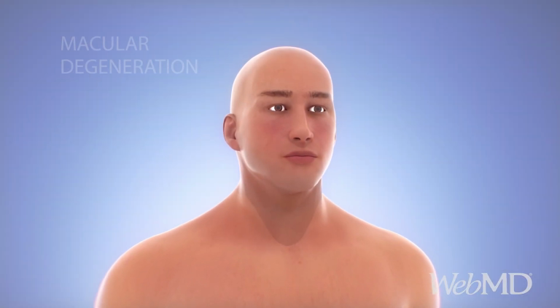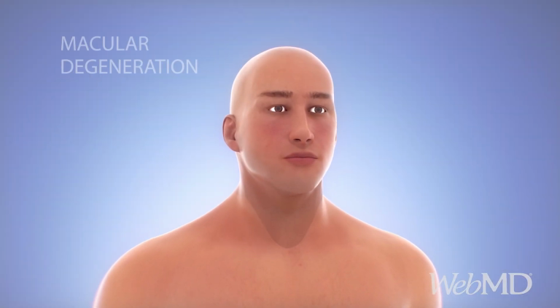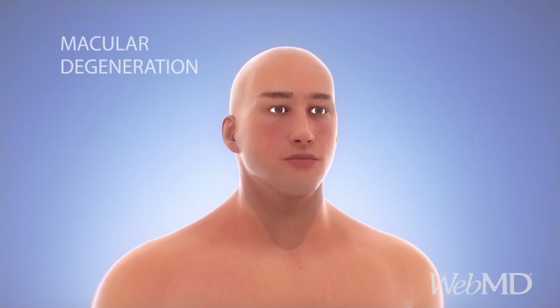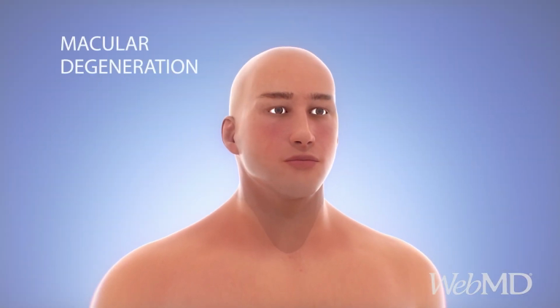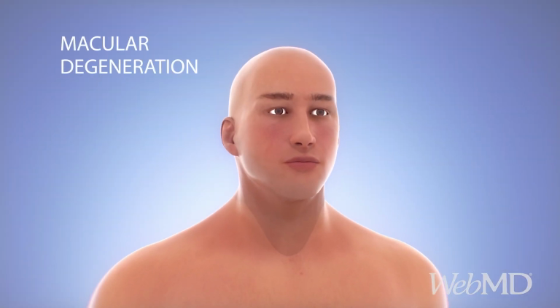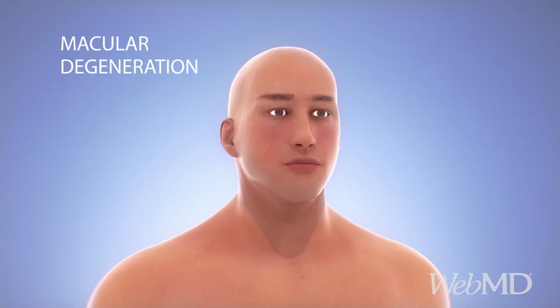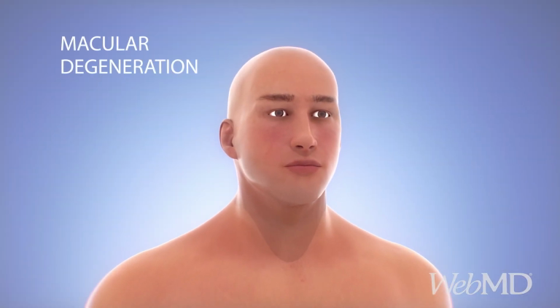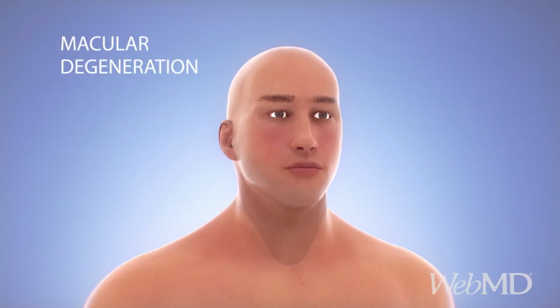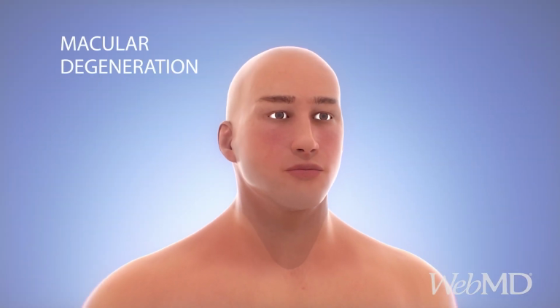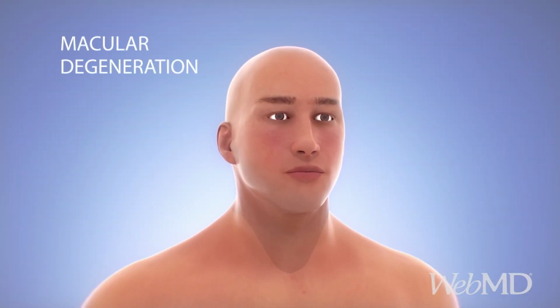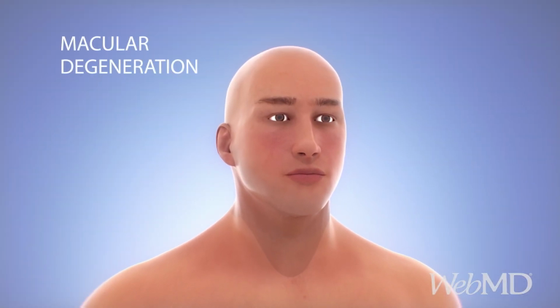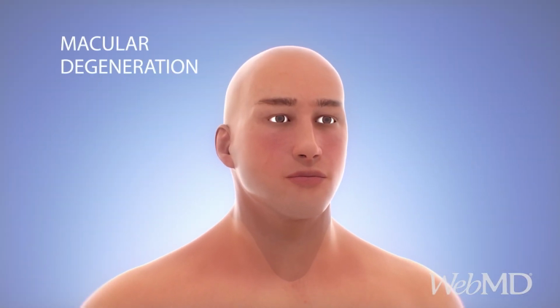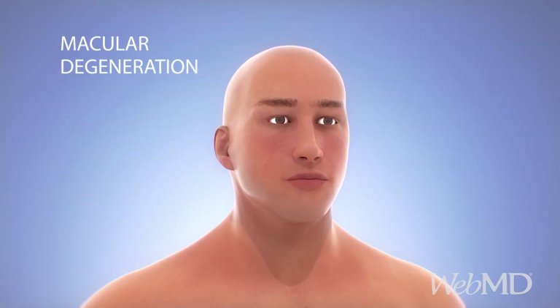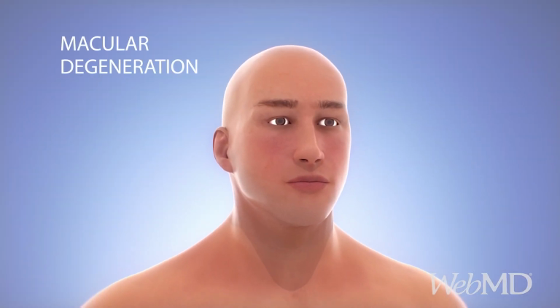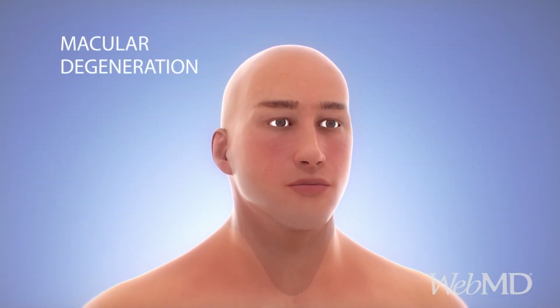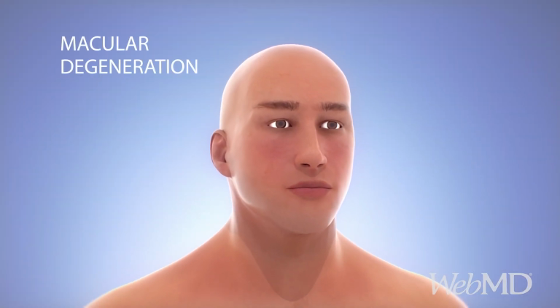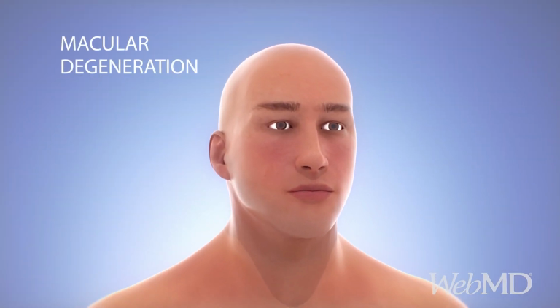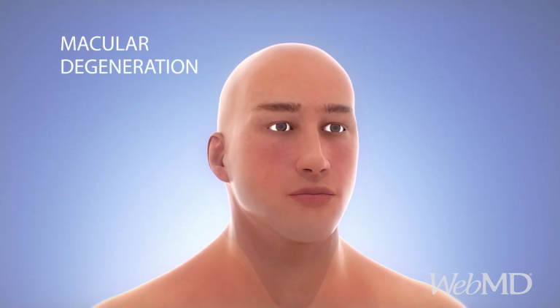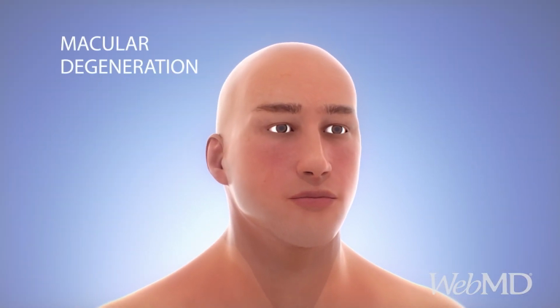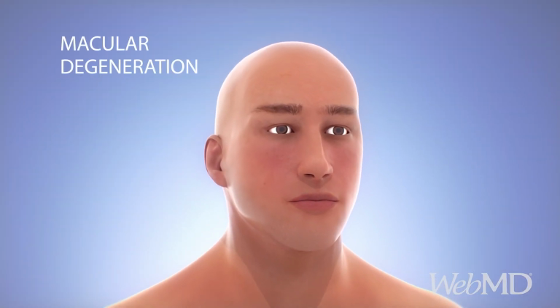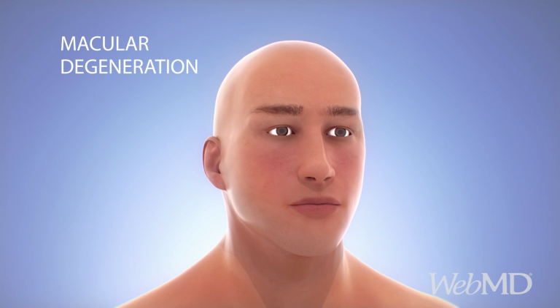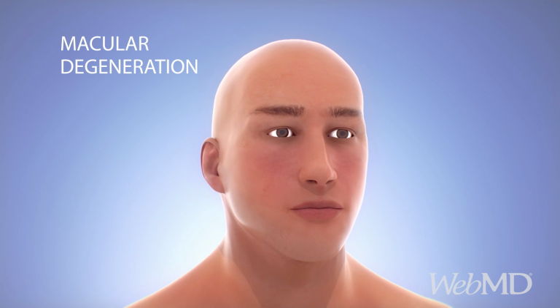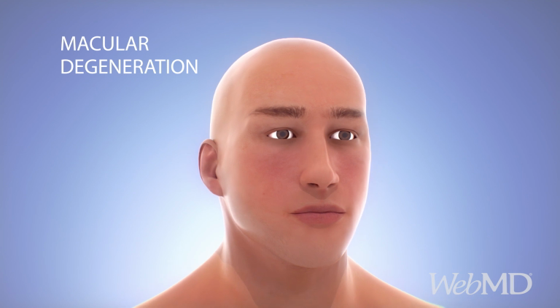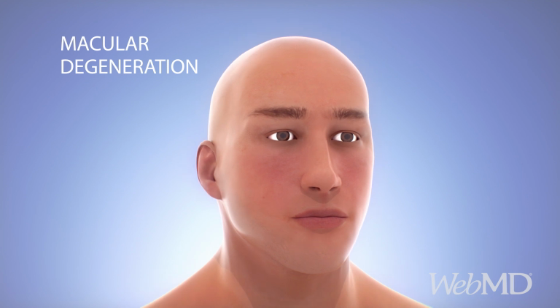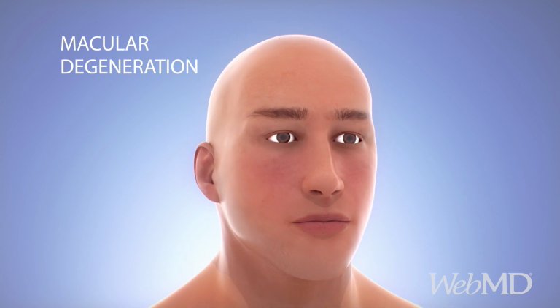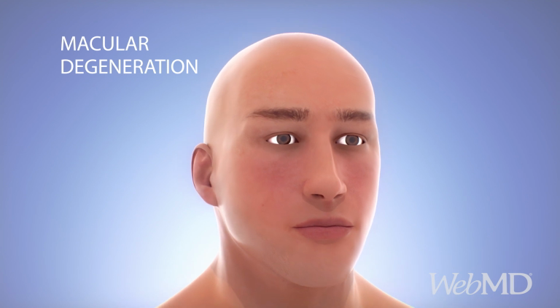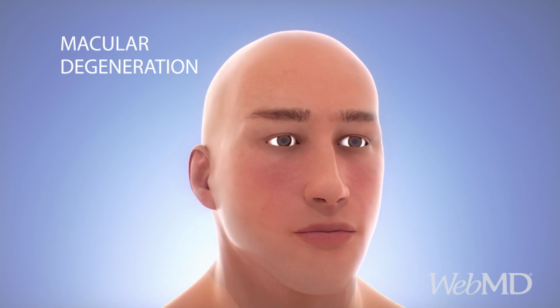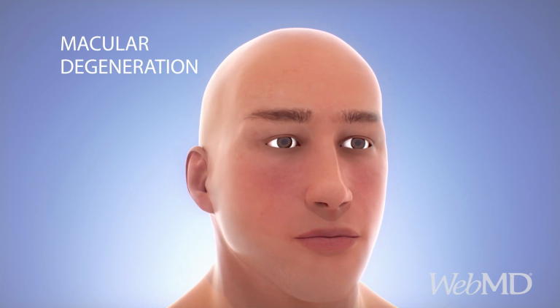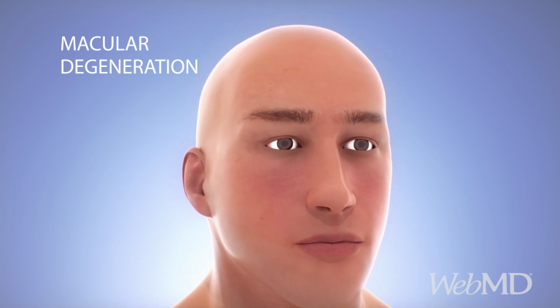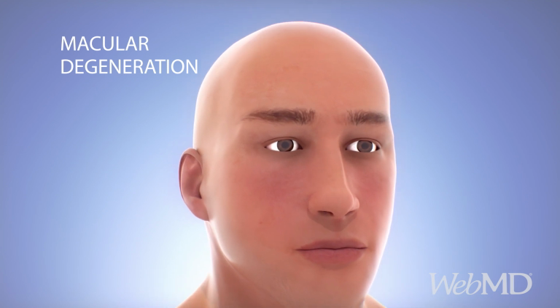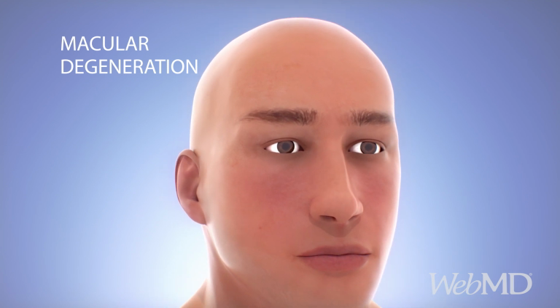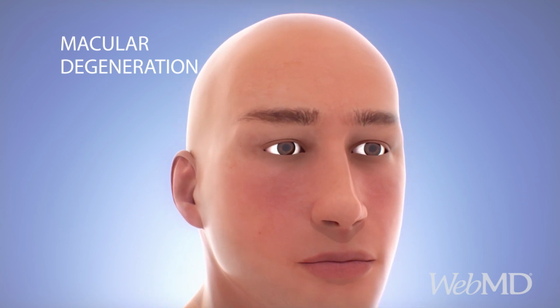Macular degeneration is the most common cause of age-related vision loss in older adults.